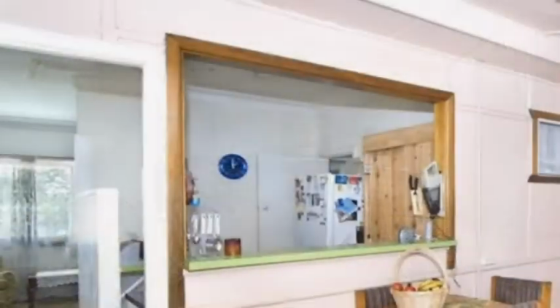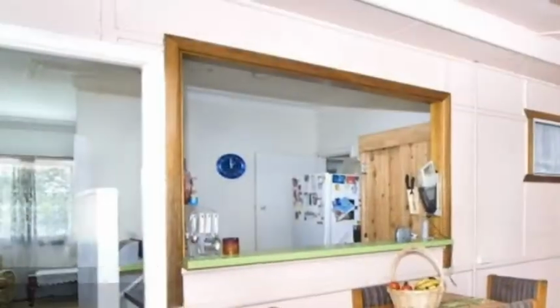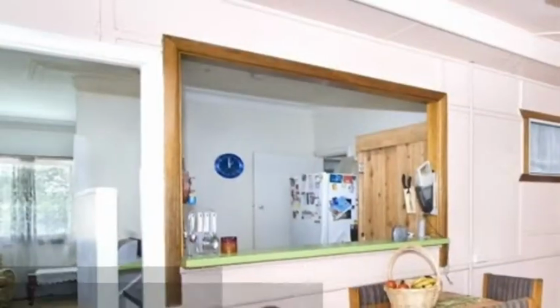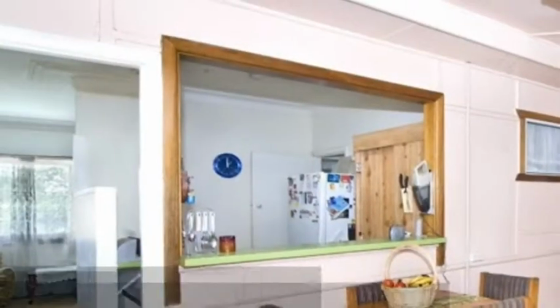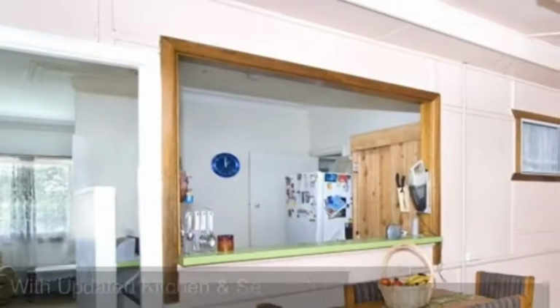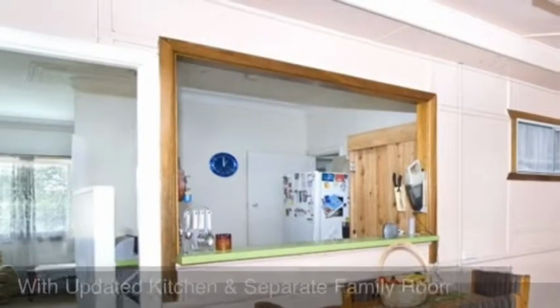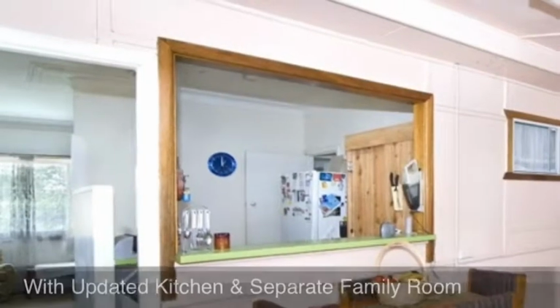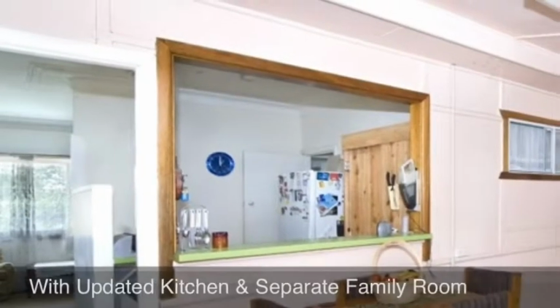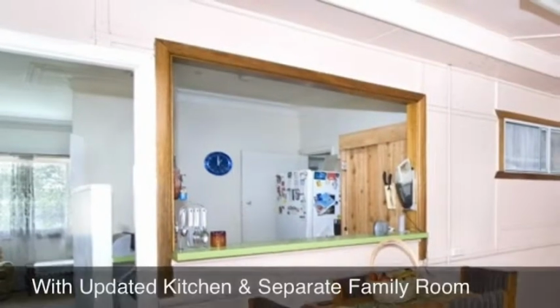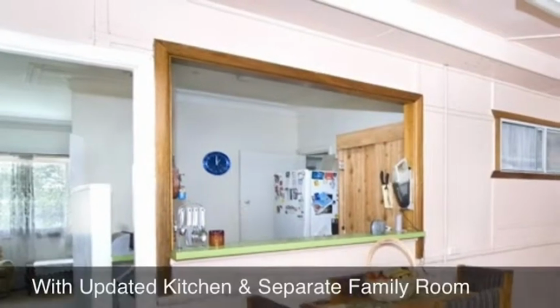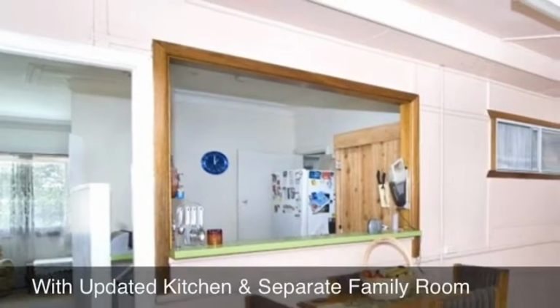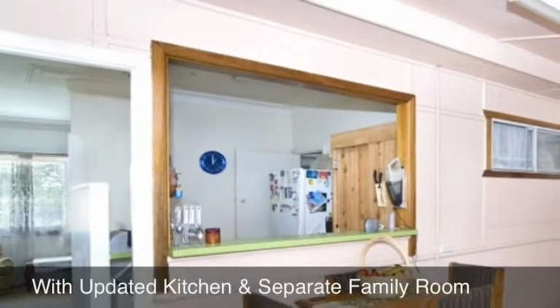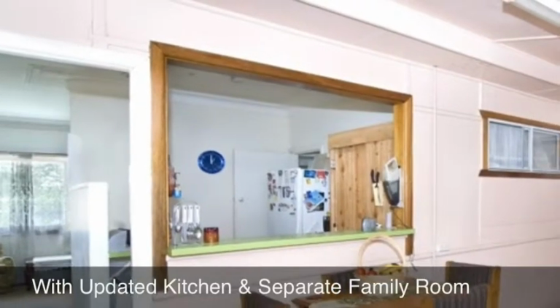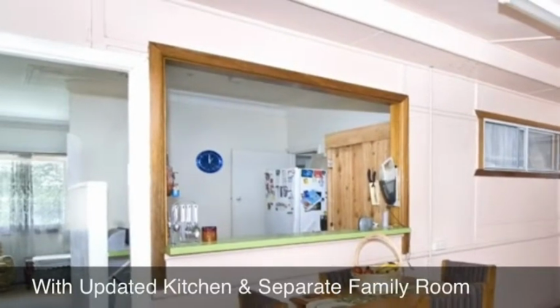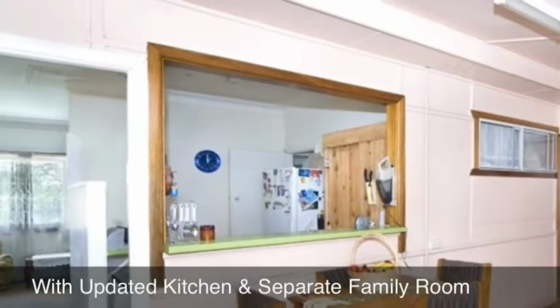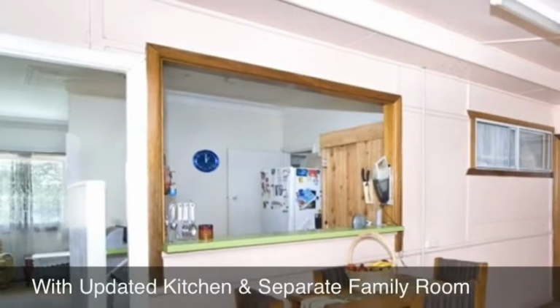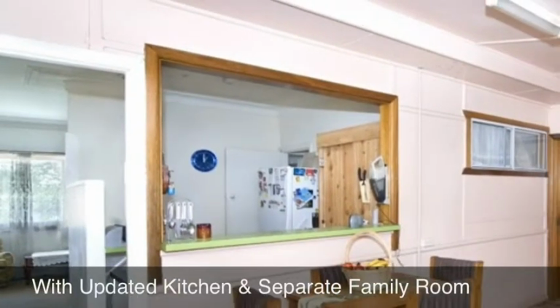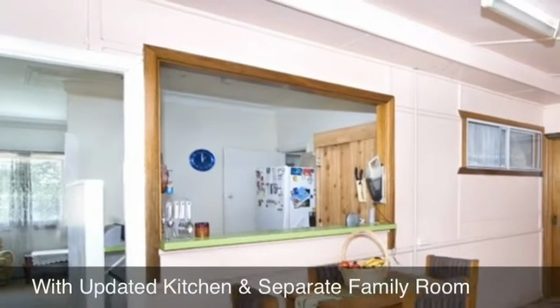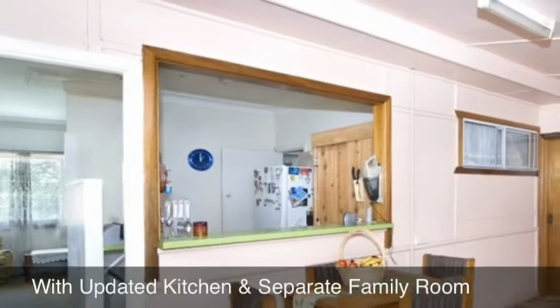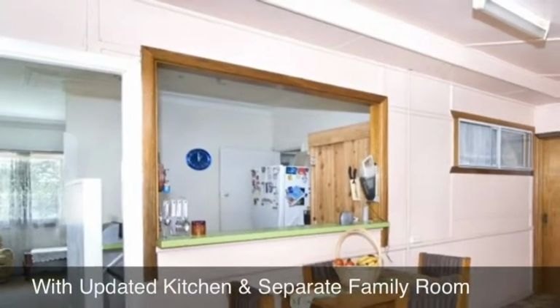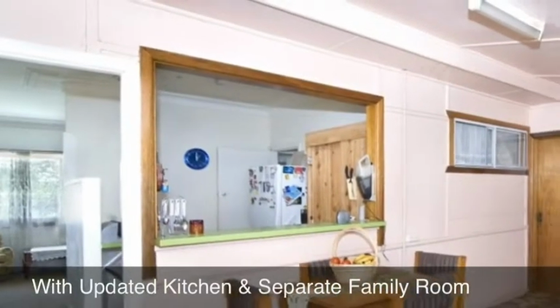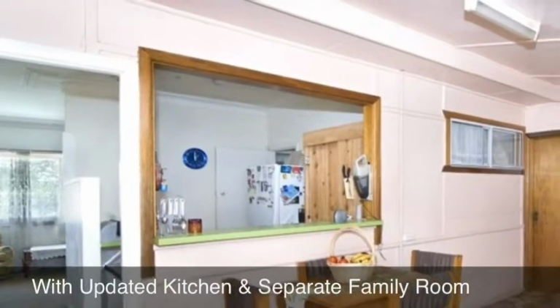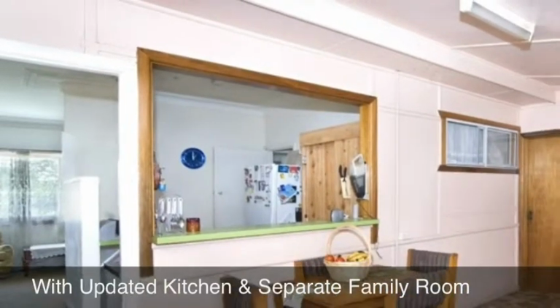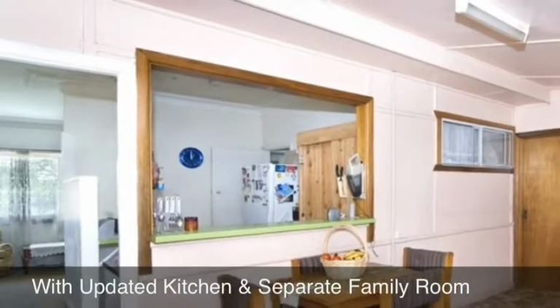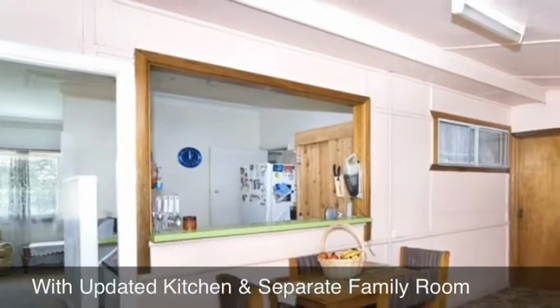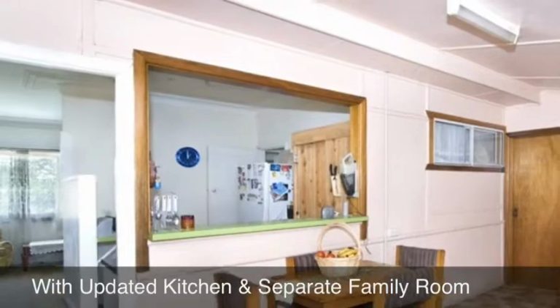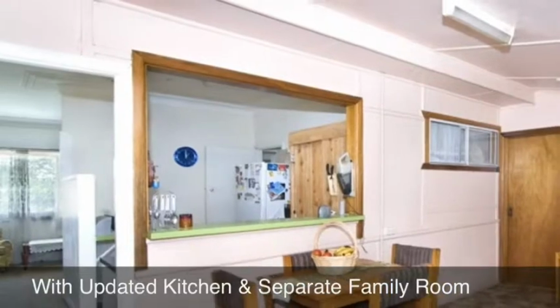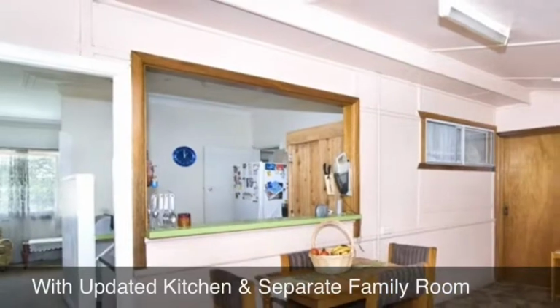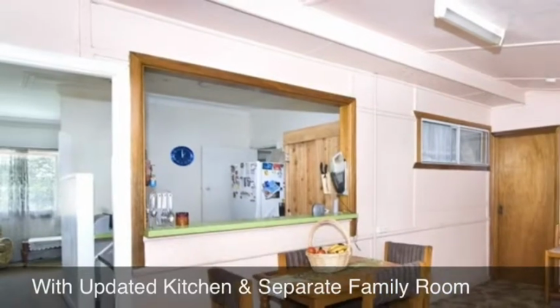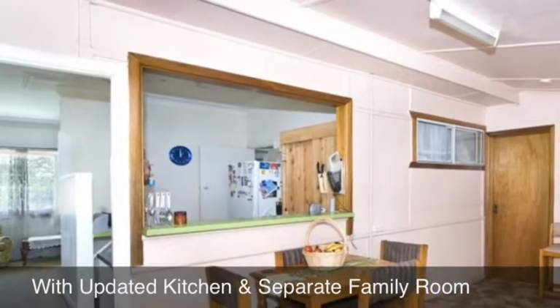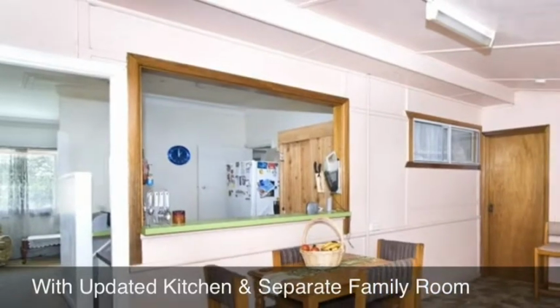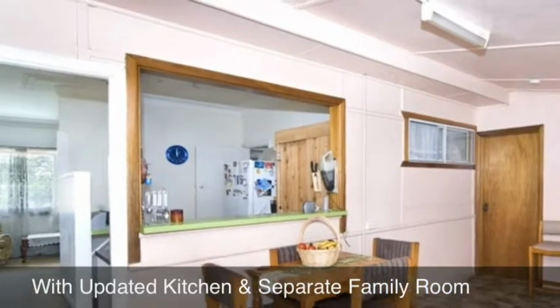There is an updated kitchen as well as a separate family room that leads out to a large covered entertainment area.